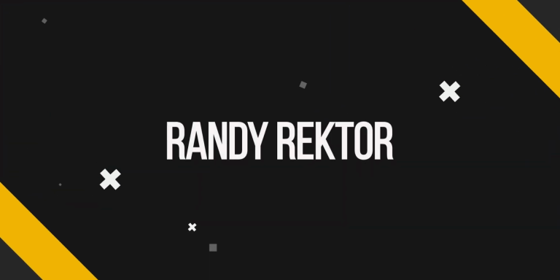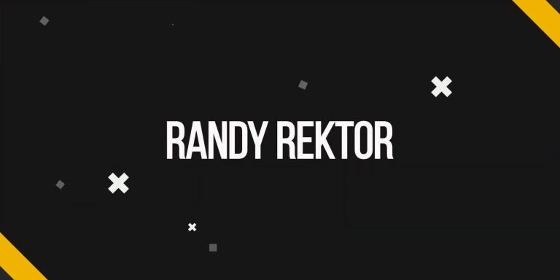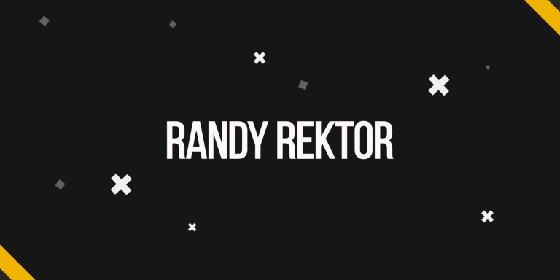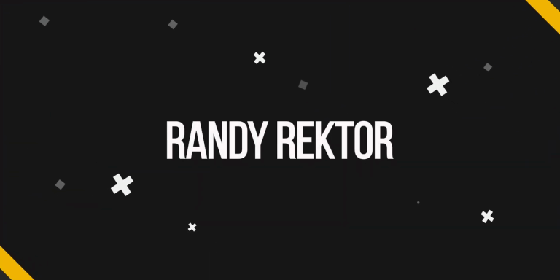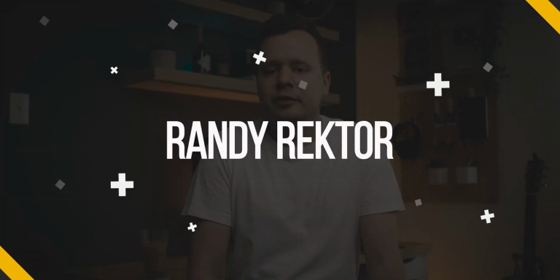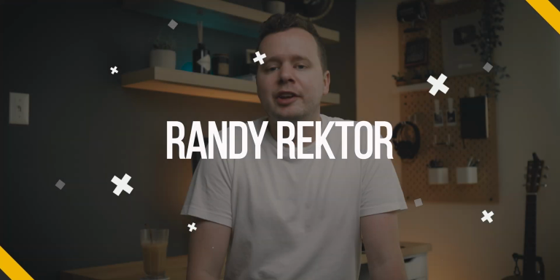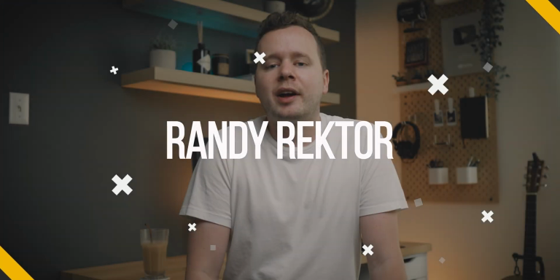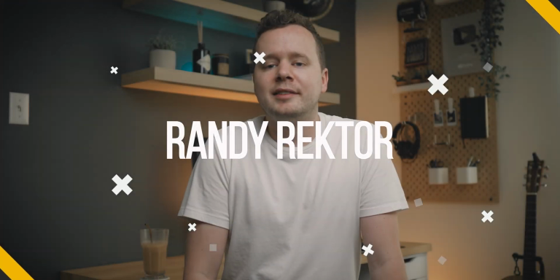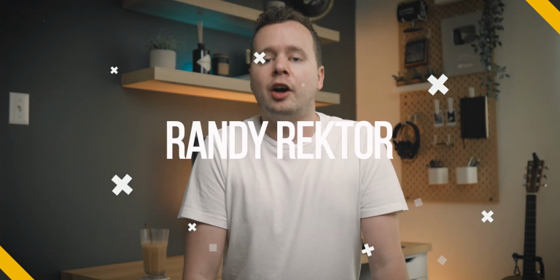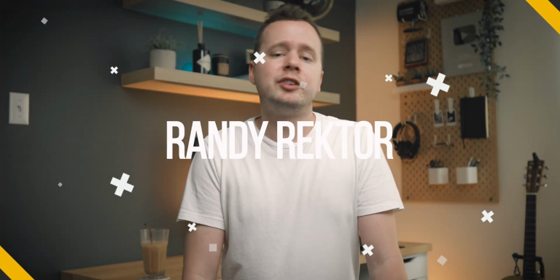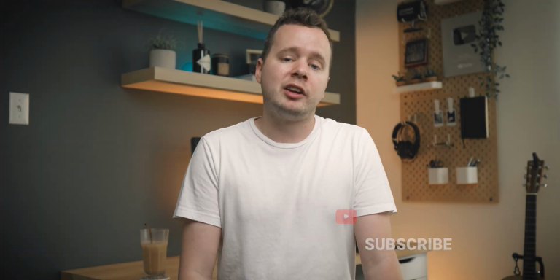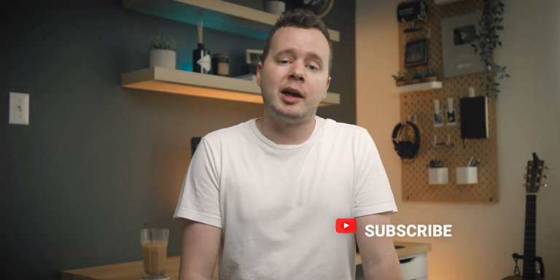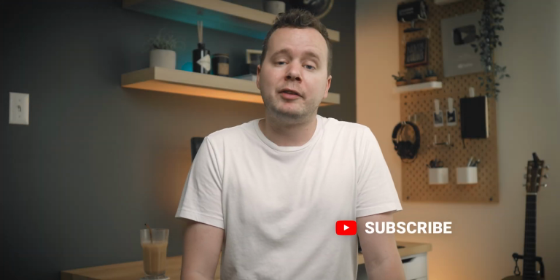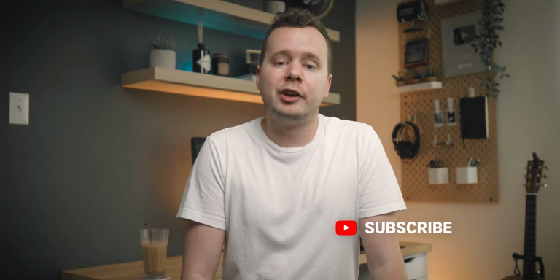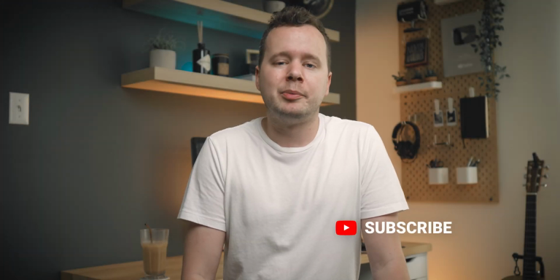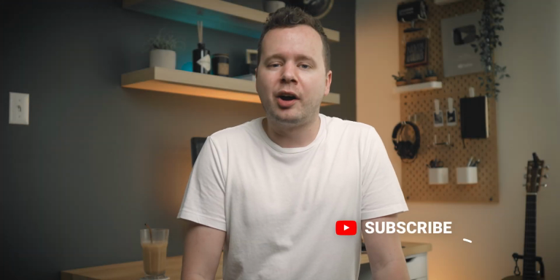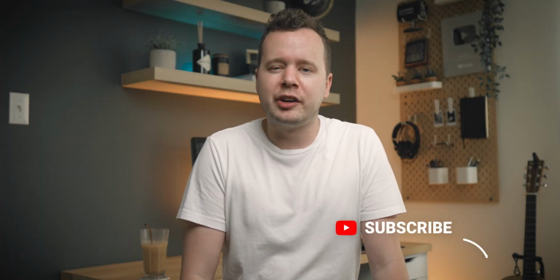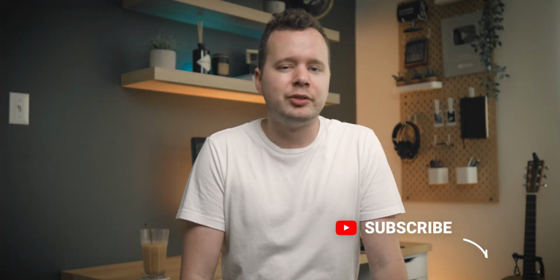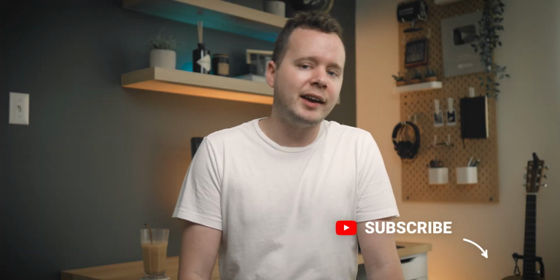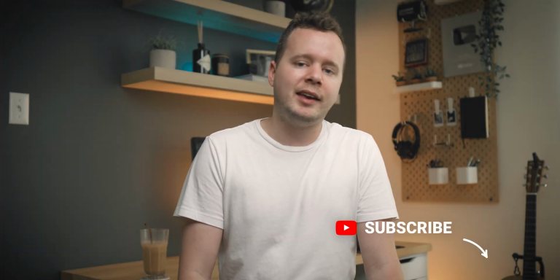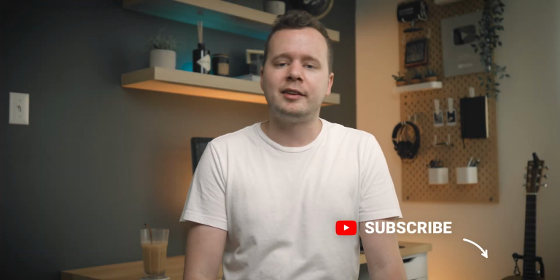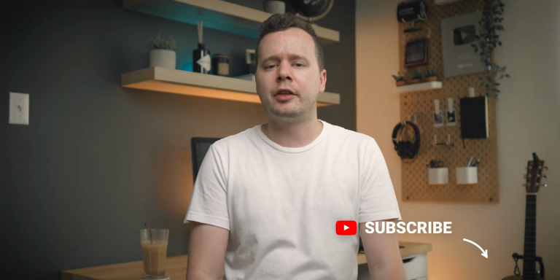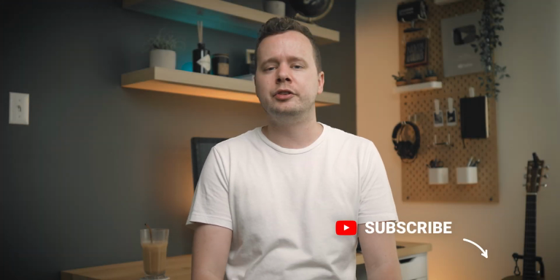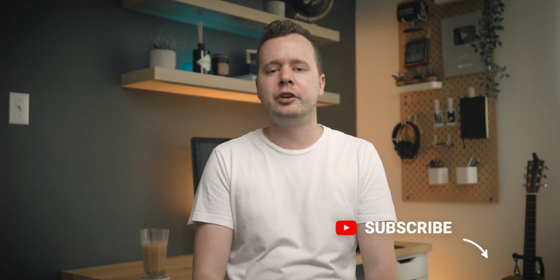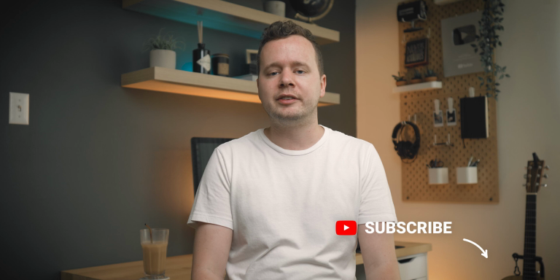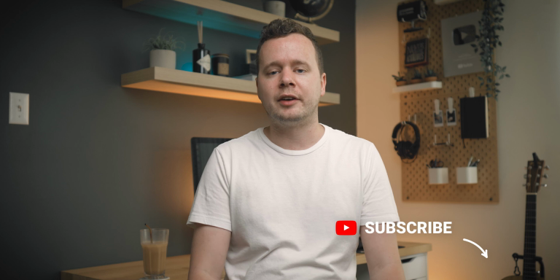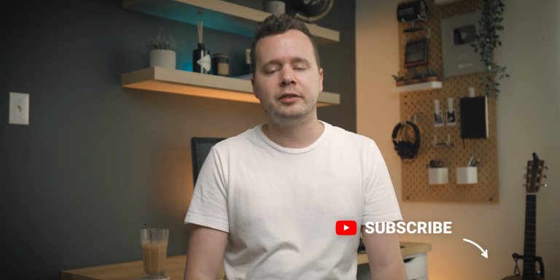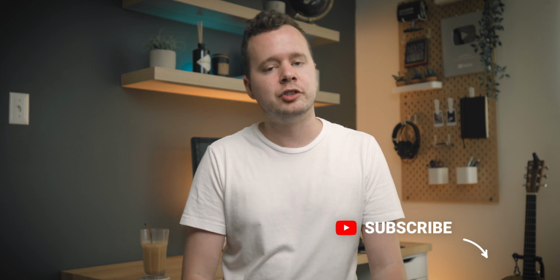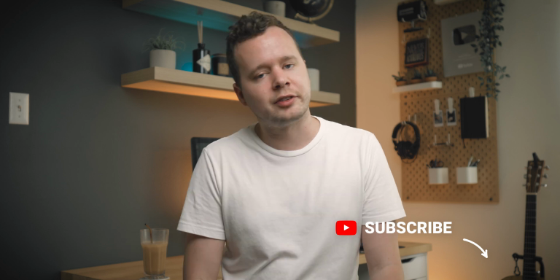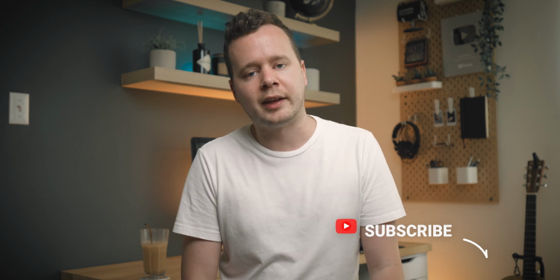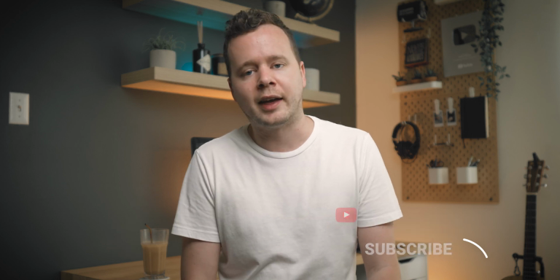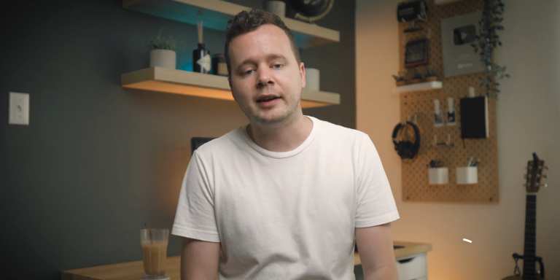Welcome back to another video guys. On this channel I make videos about audio tech and other nerdy stuff just like that.